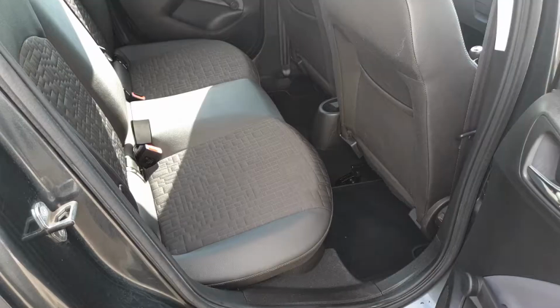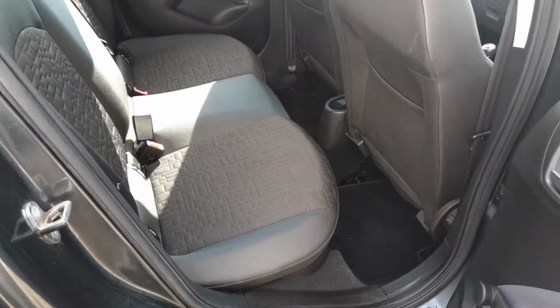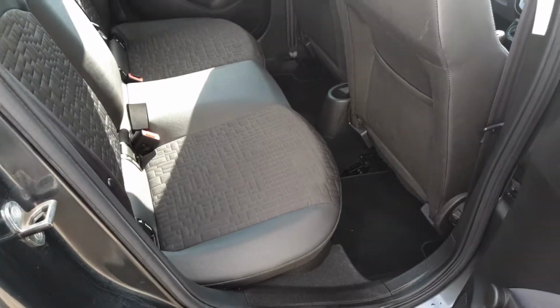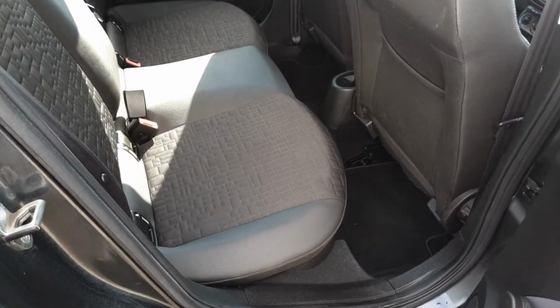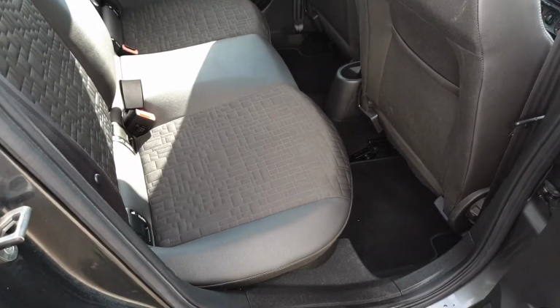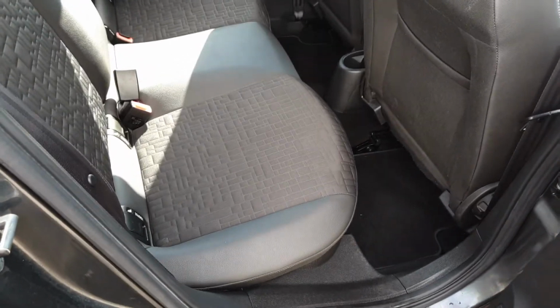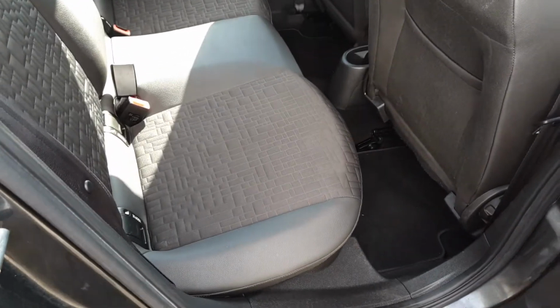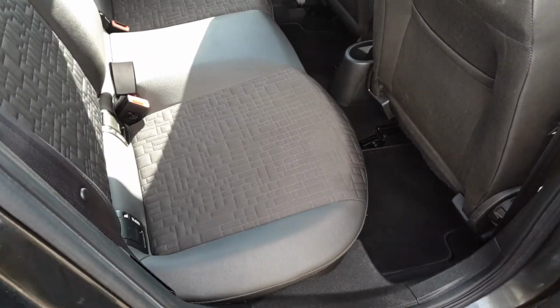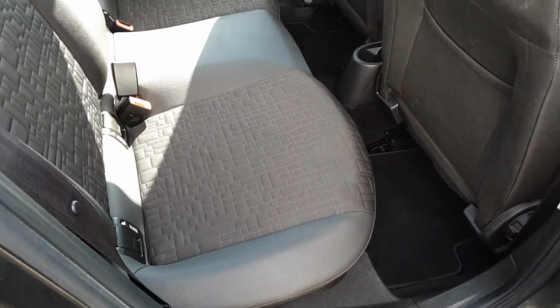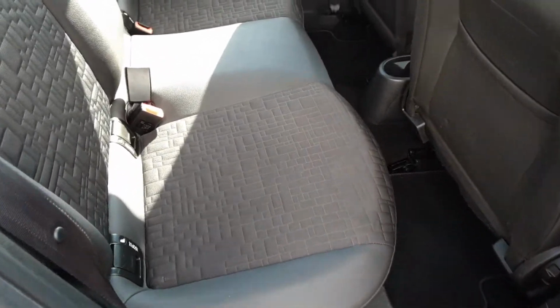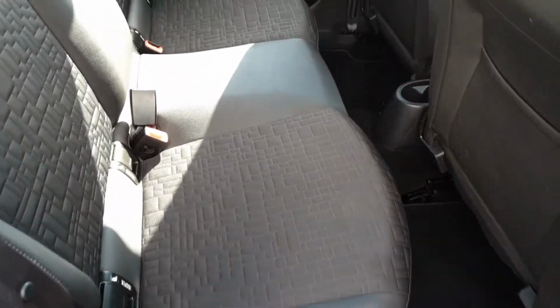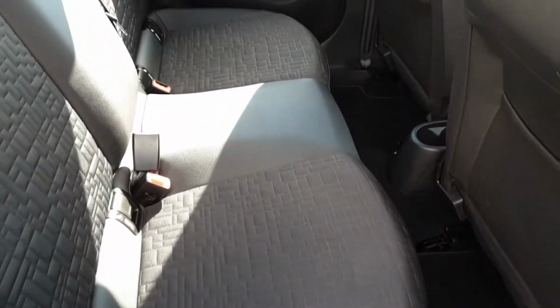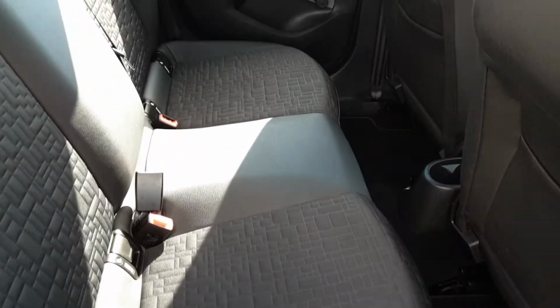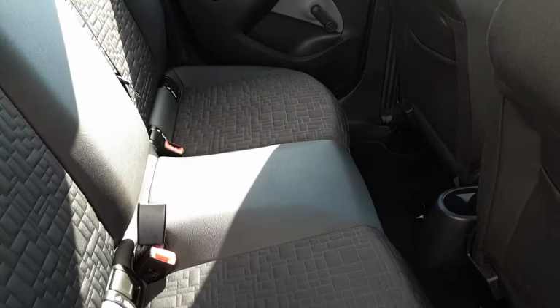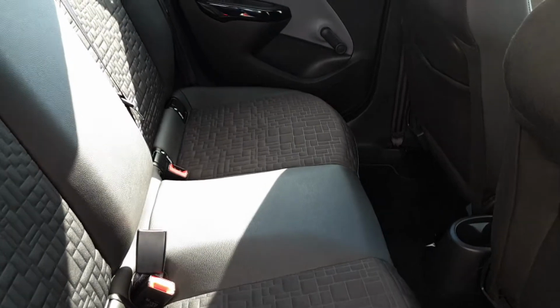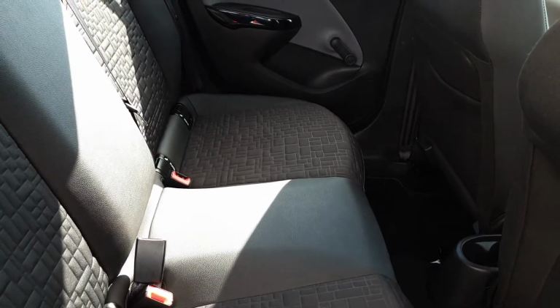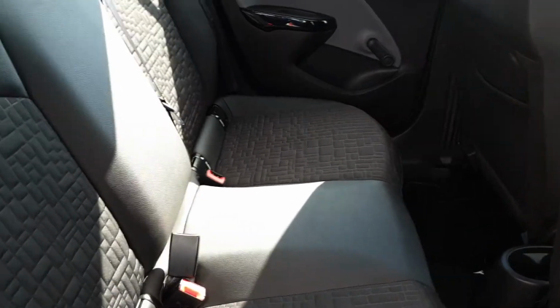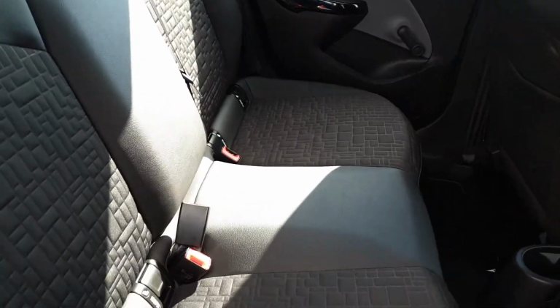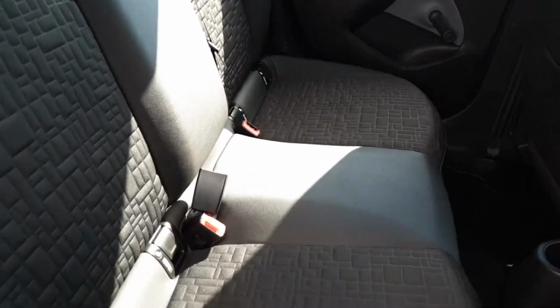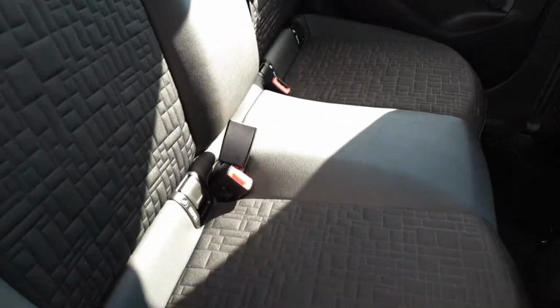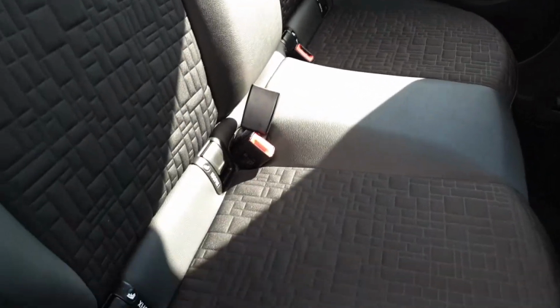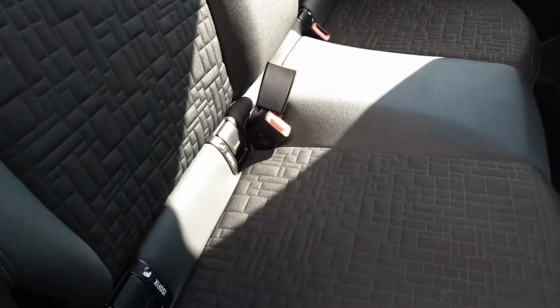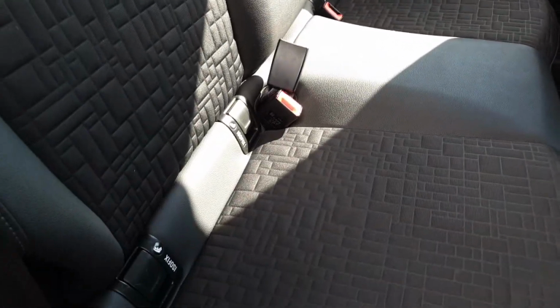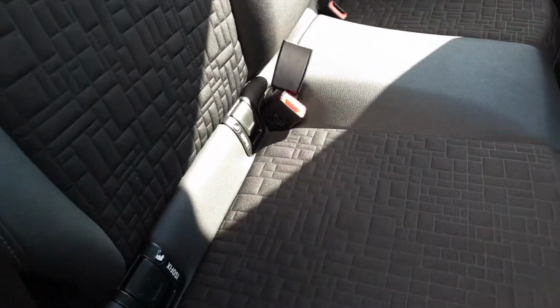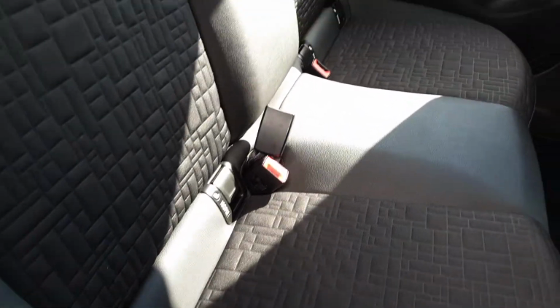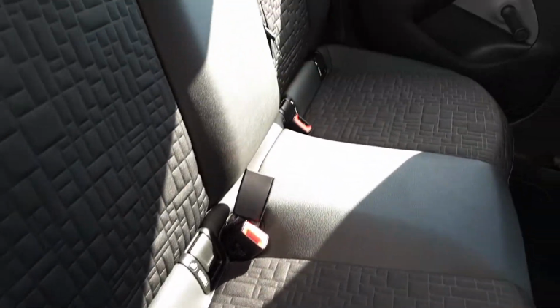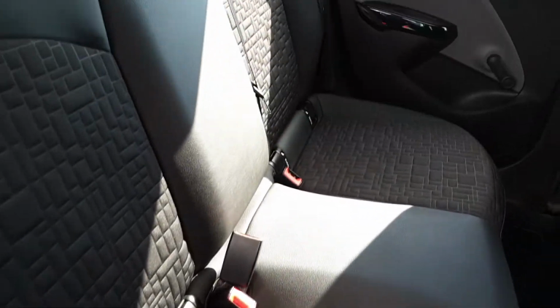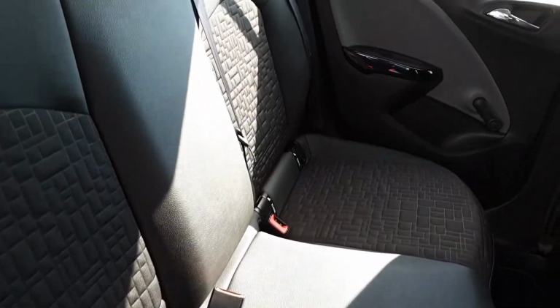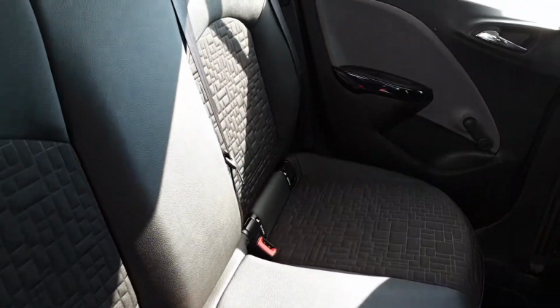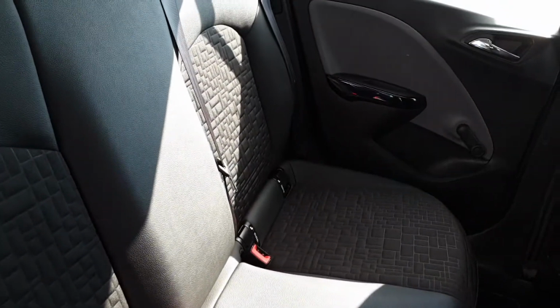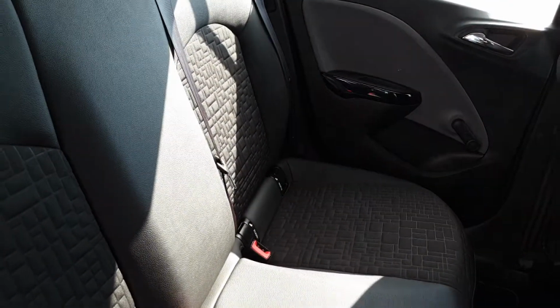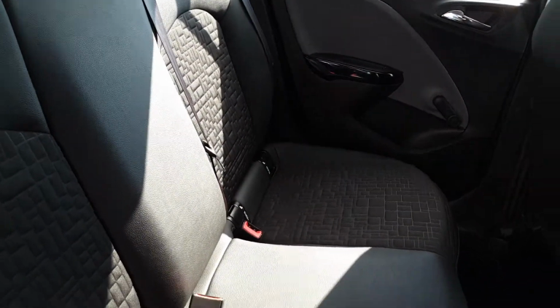In the back of the Corsa we have plenty of space for three passengers, half leather seats, and two isofix points on either side for child seats.